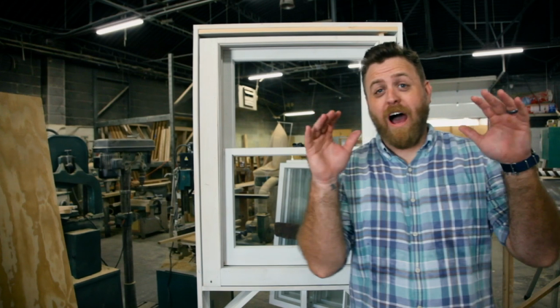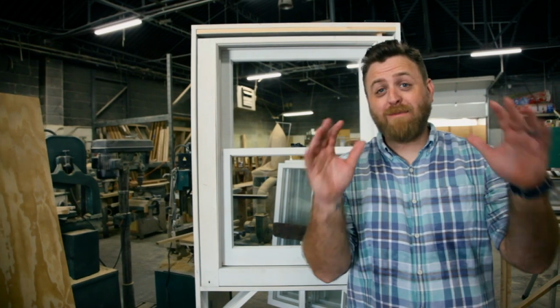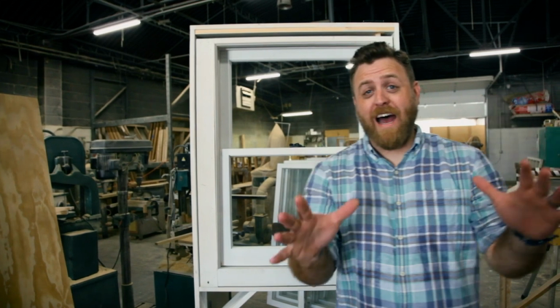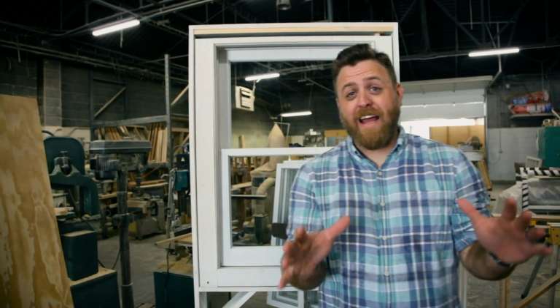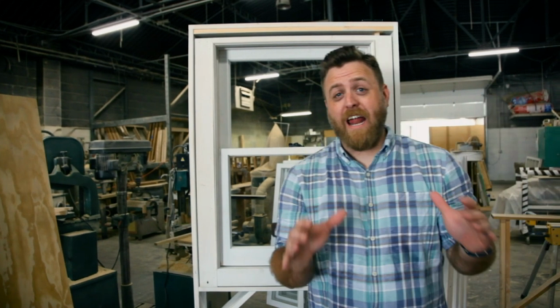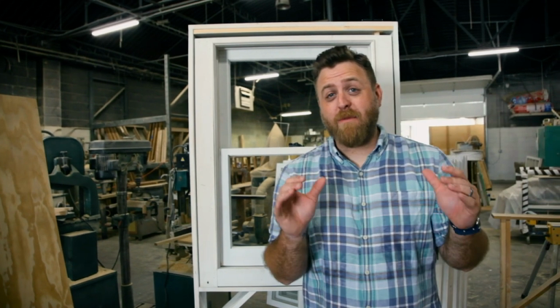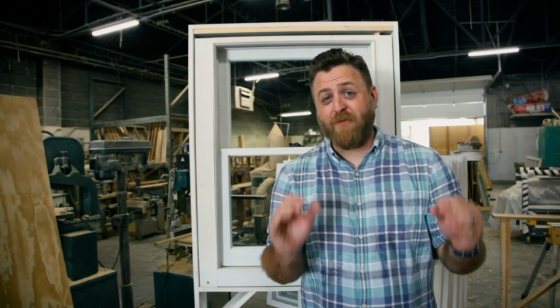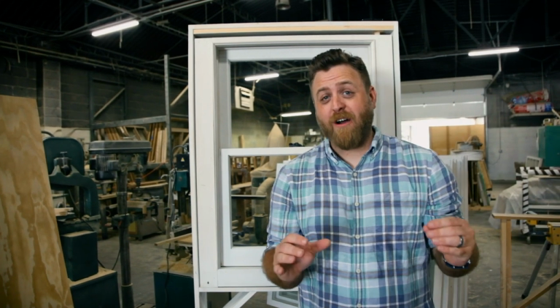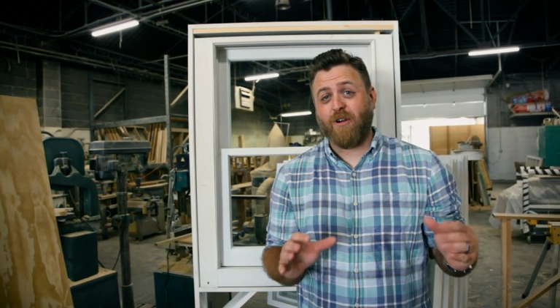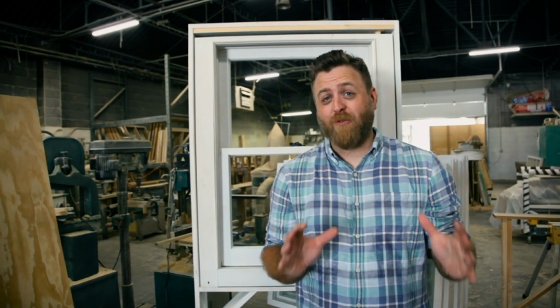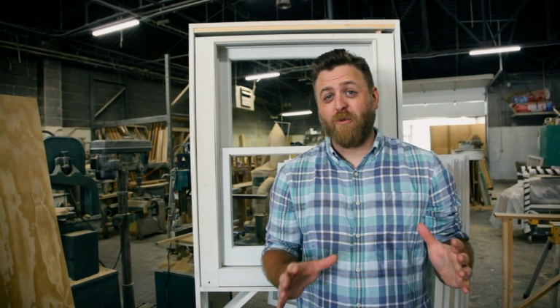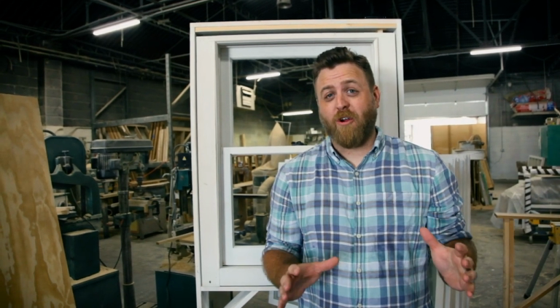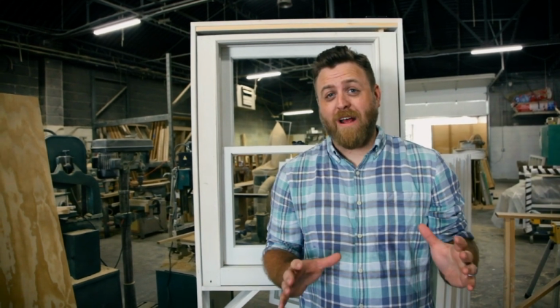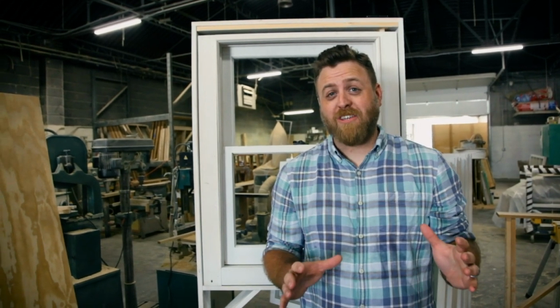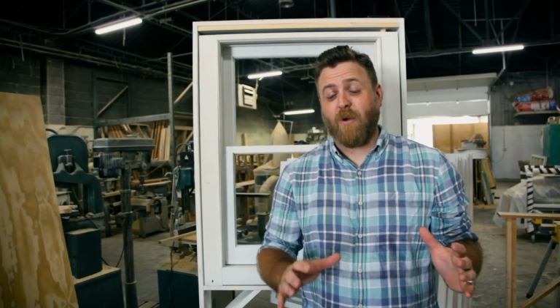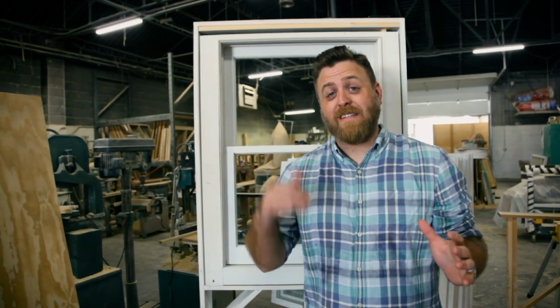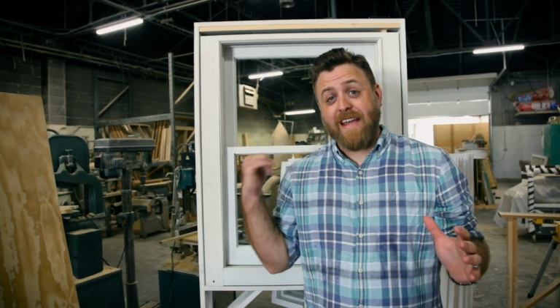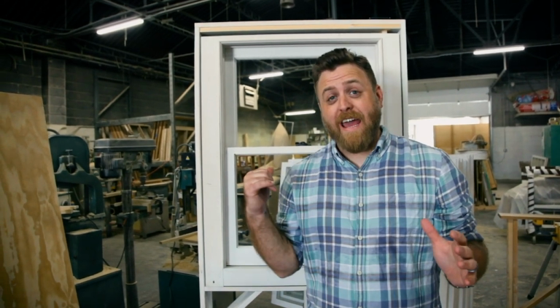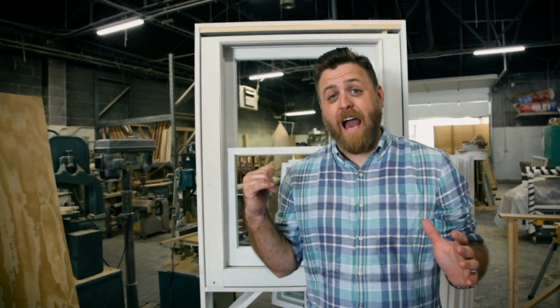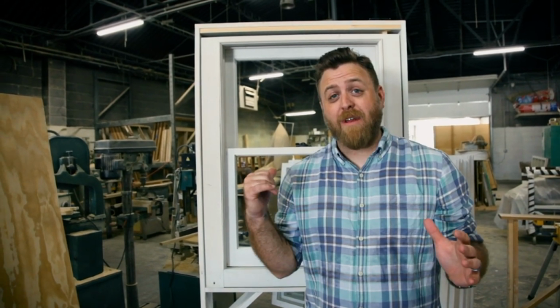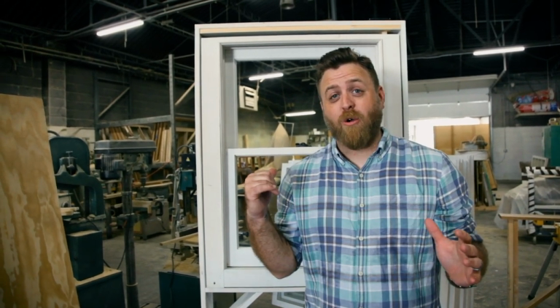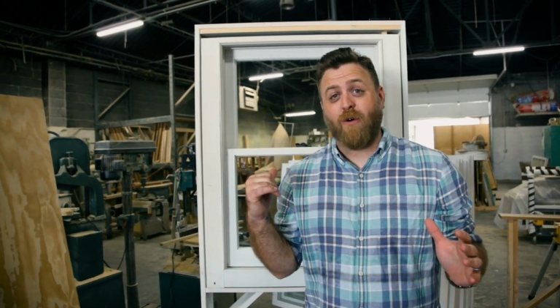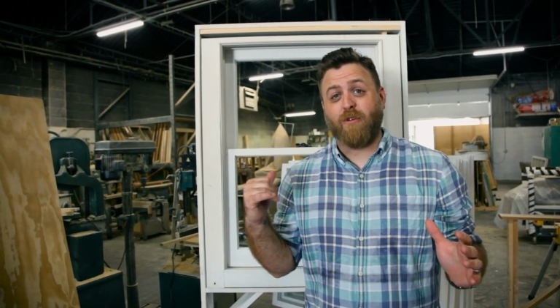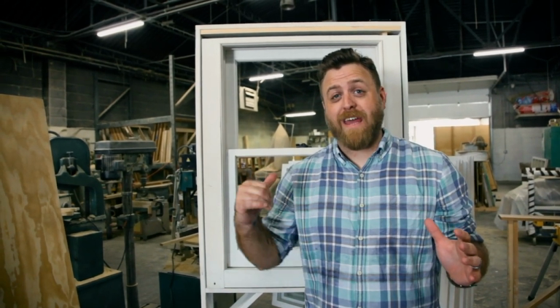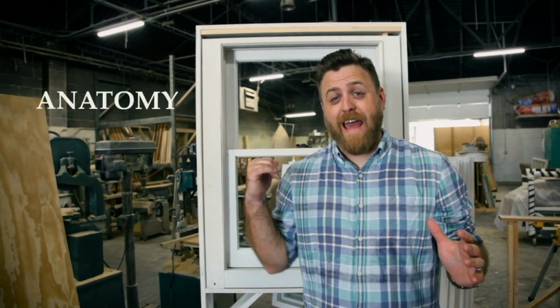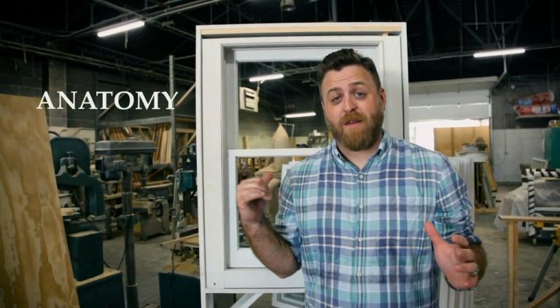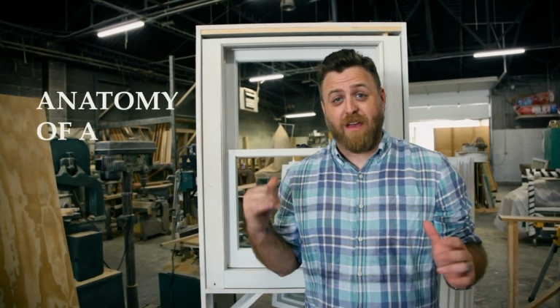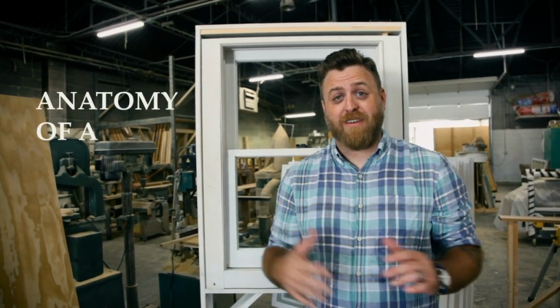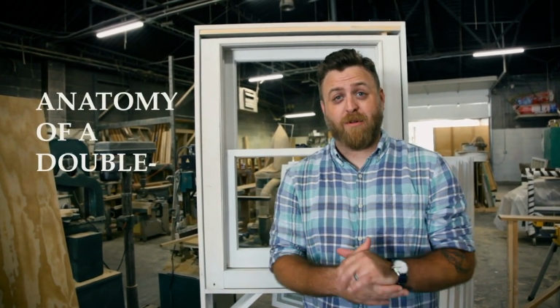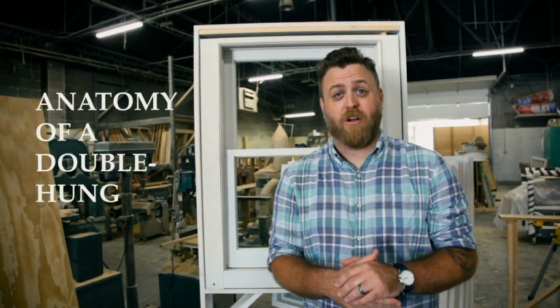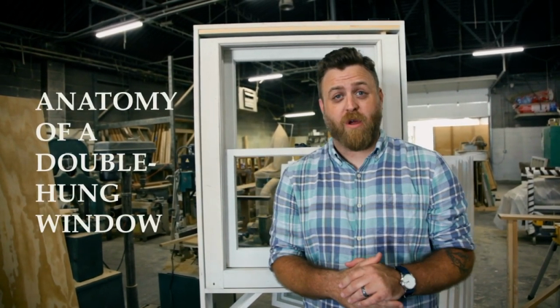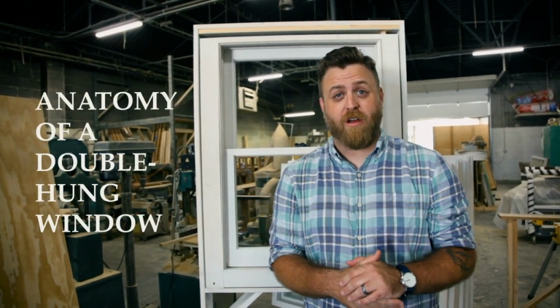I'm Ty, and I am the founder of Wood Window Rescue, and today I'm going to go over the anatomy of a double-hung window.